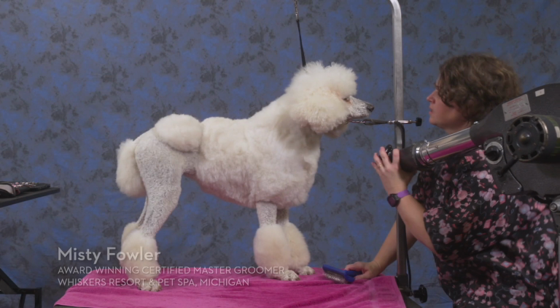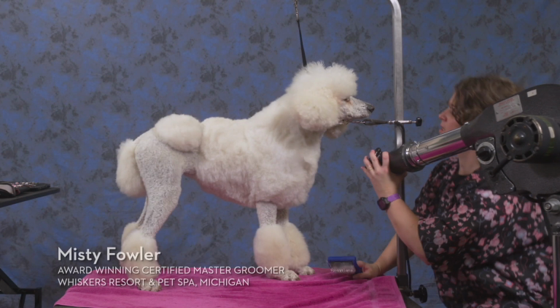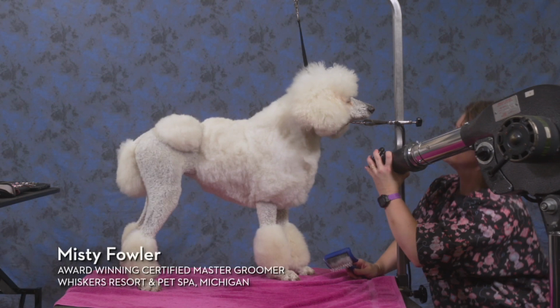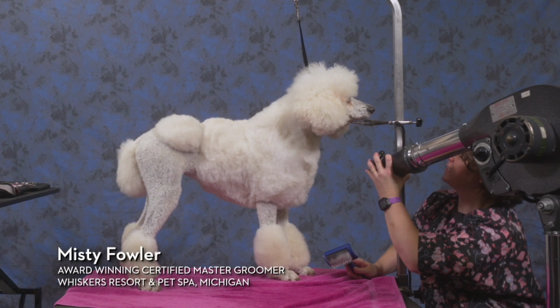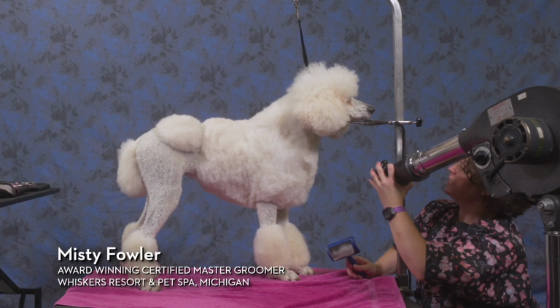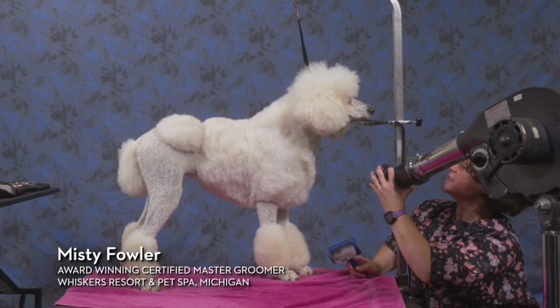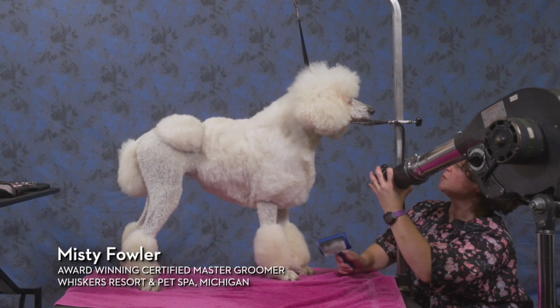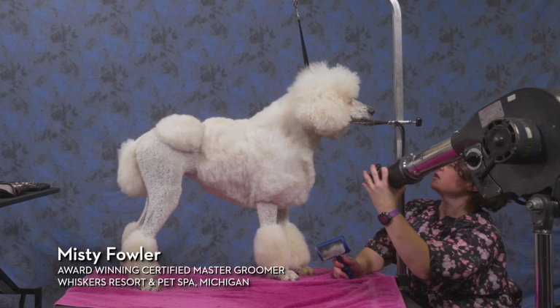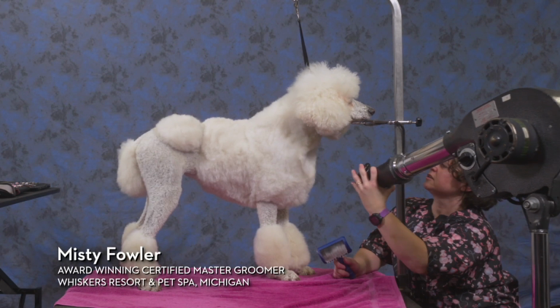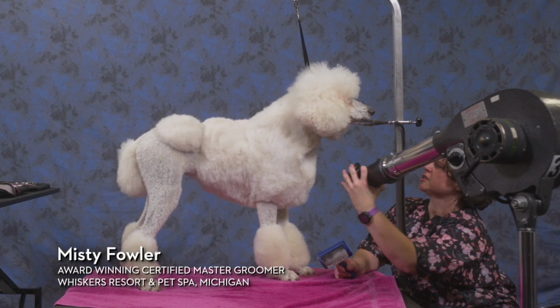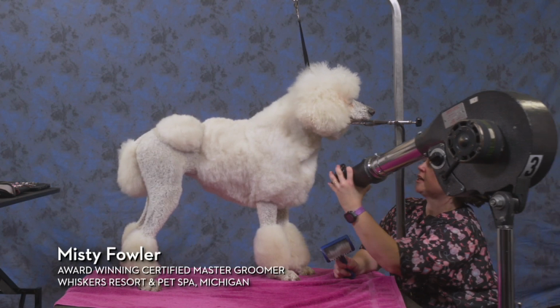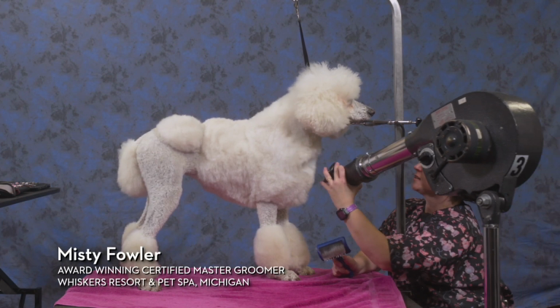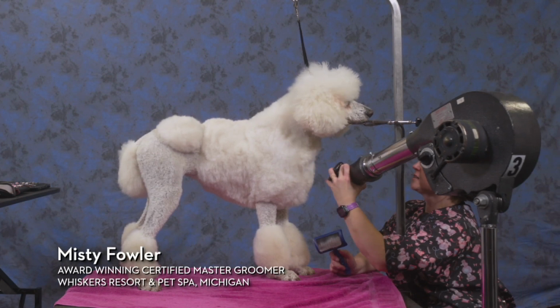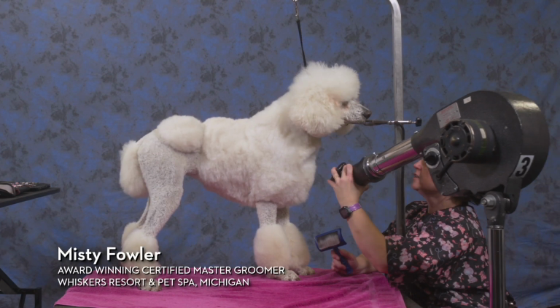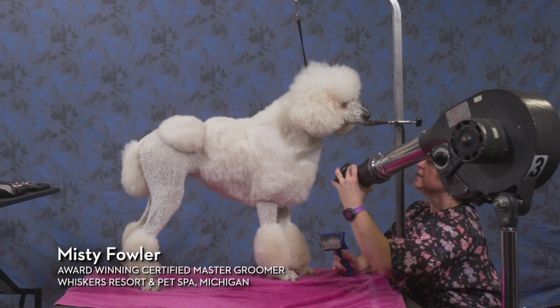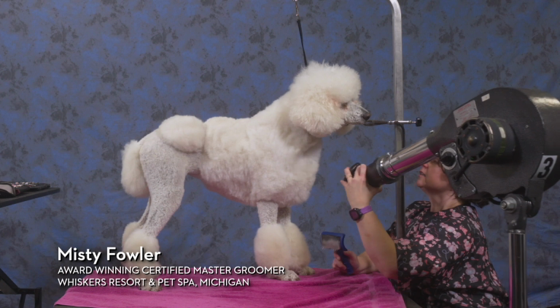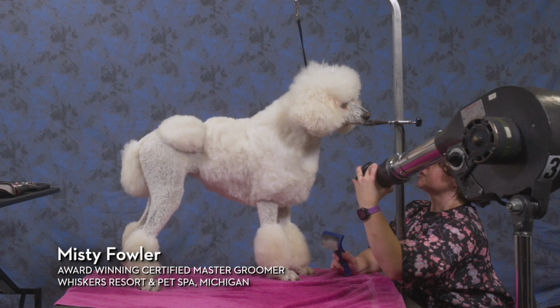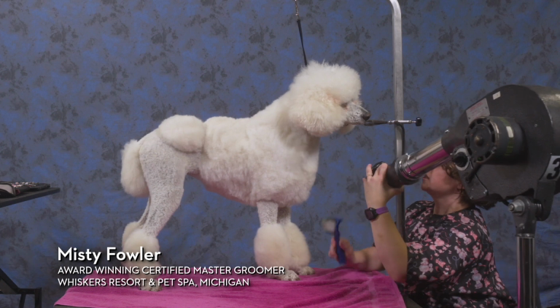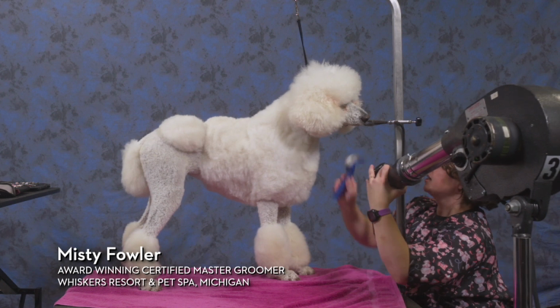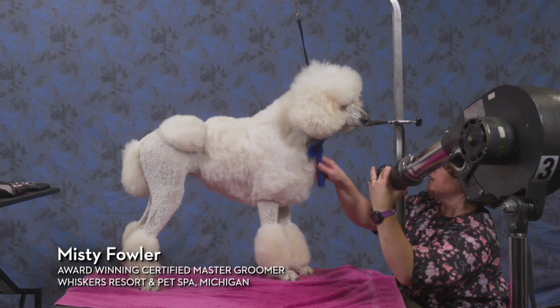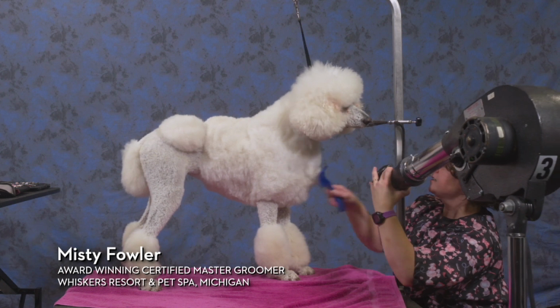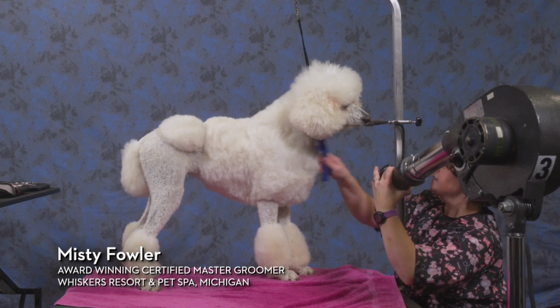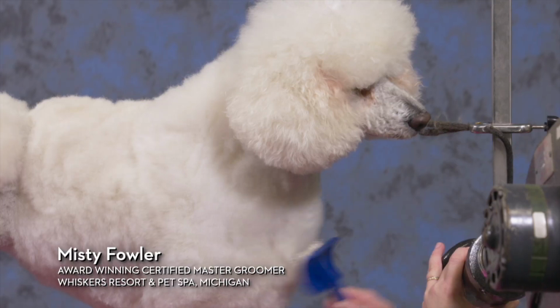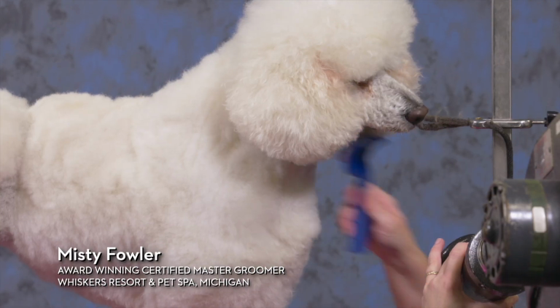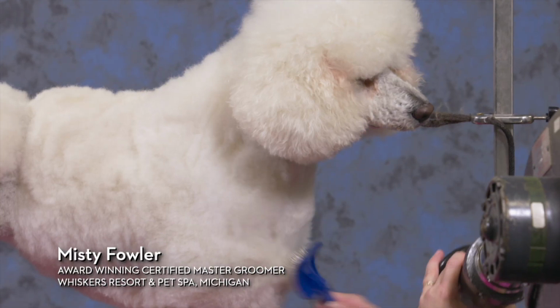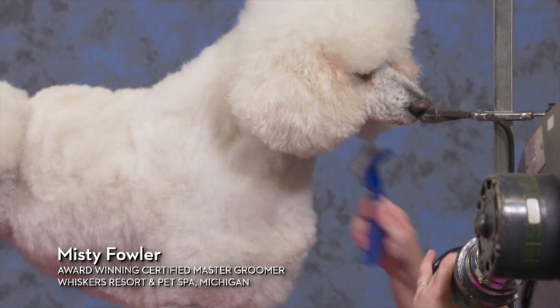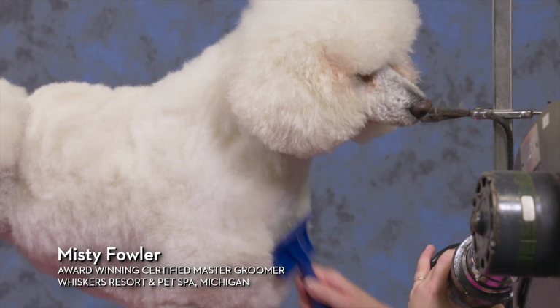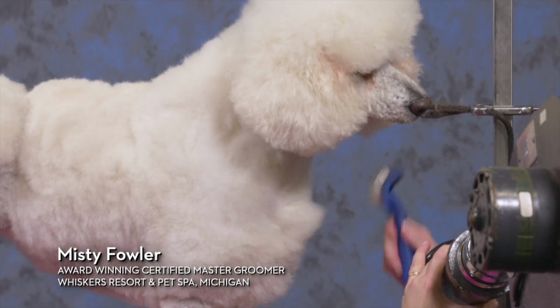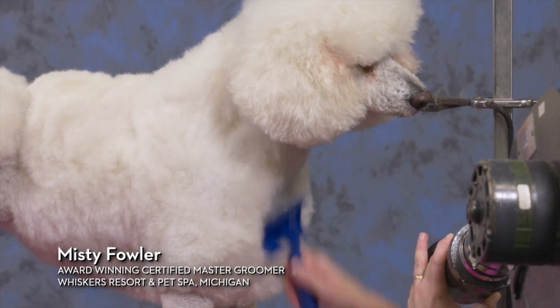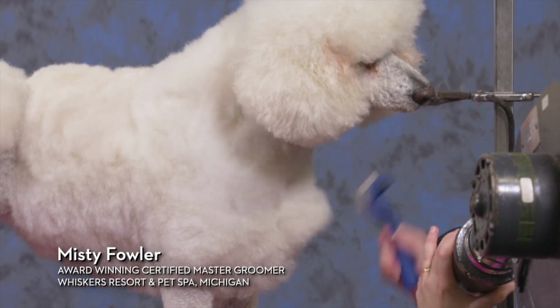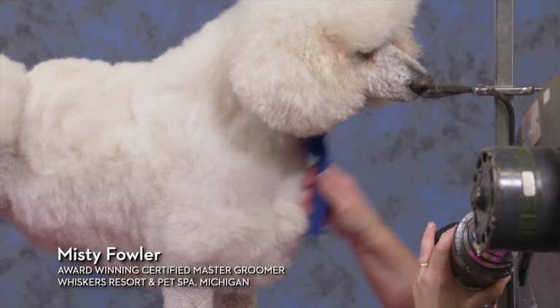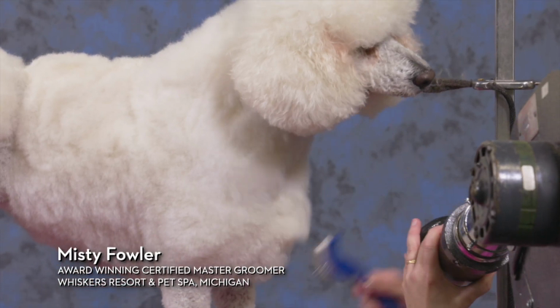Come down here and work on her chest. This is one of the areas I saw some tangles and mats.